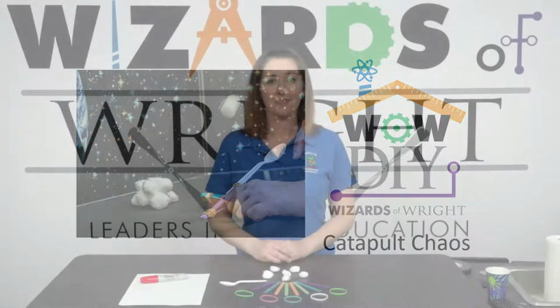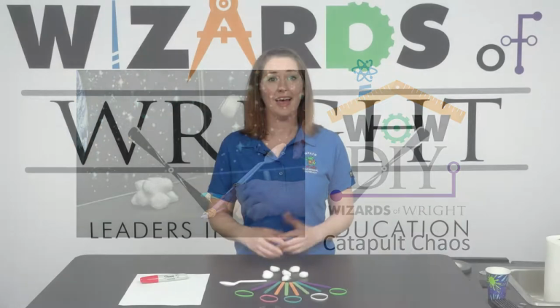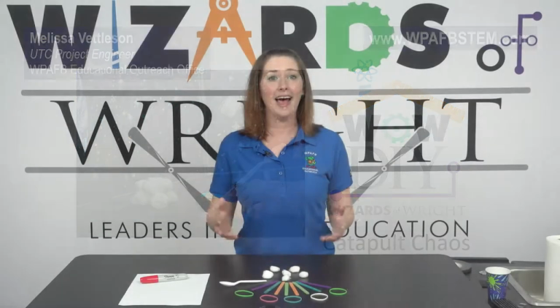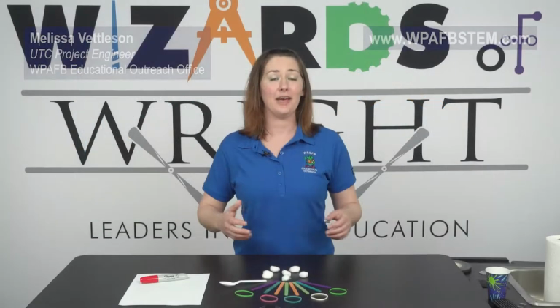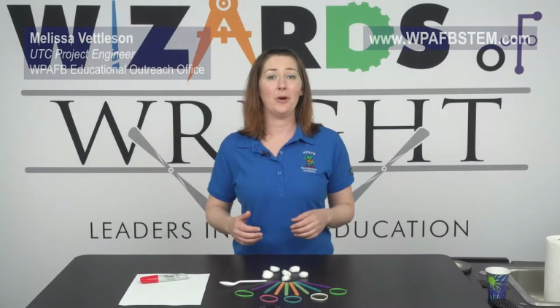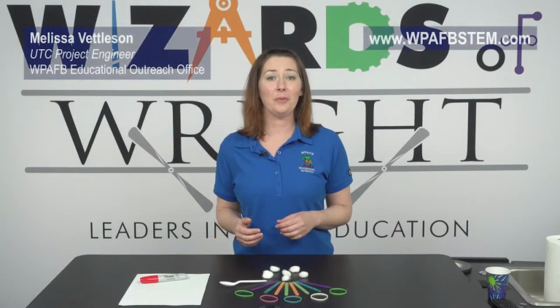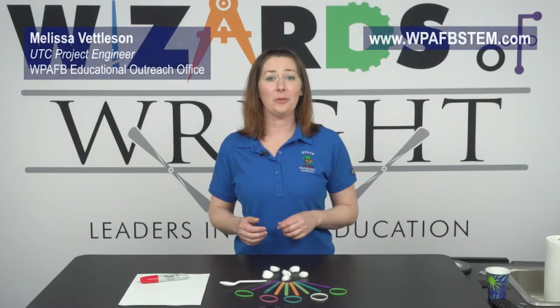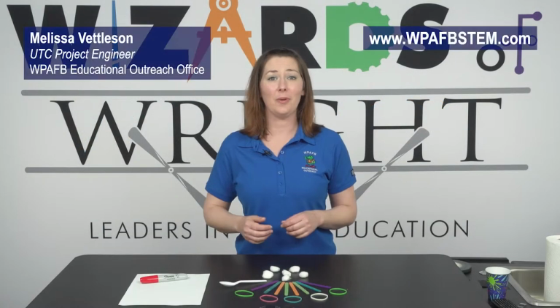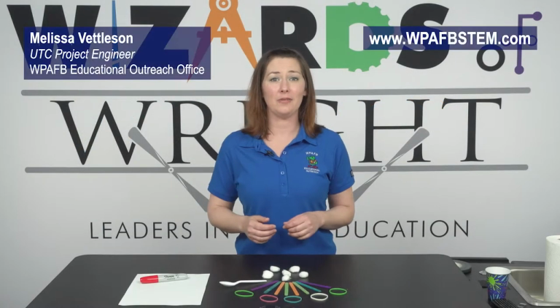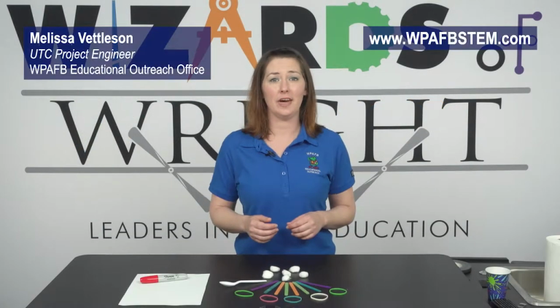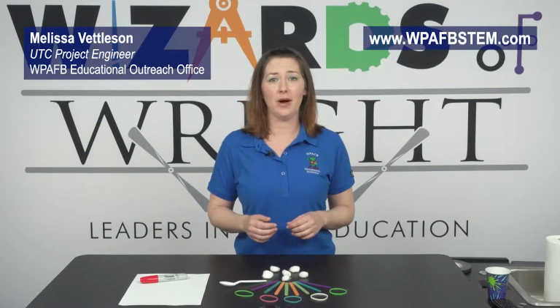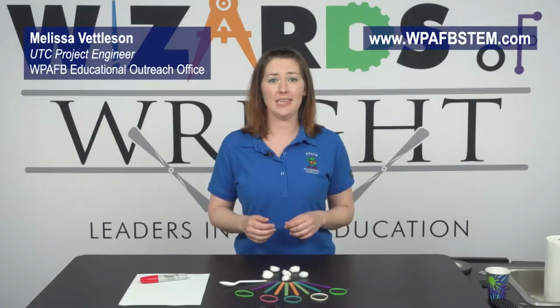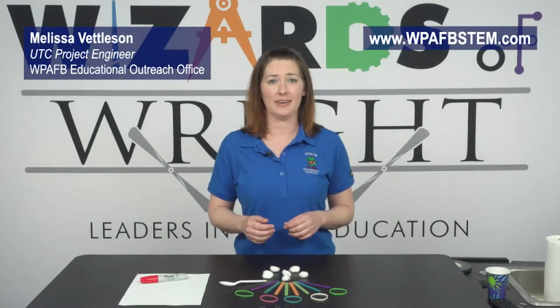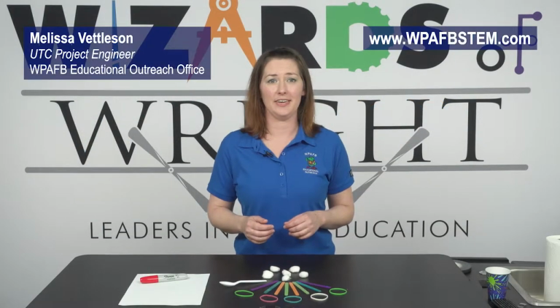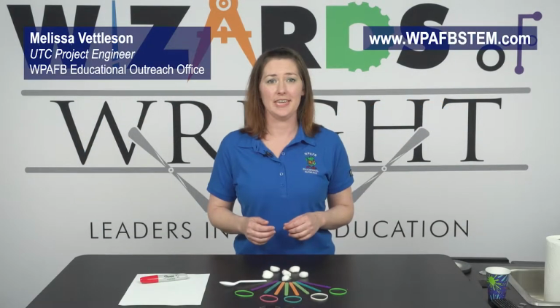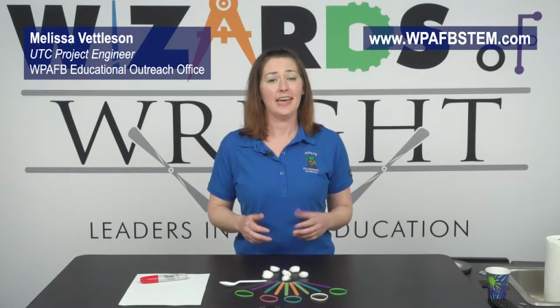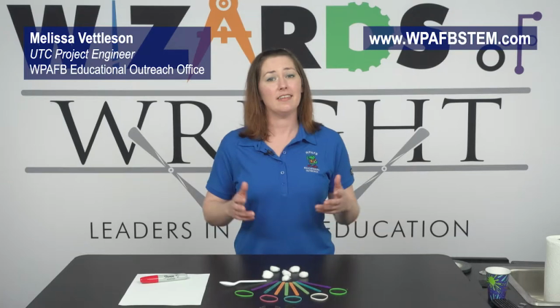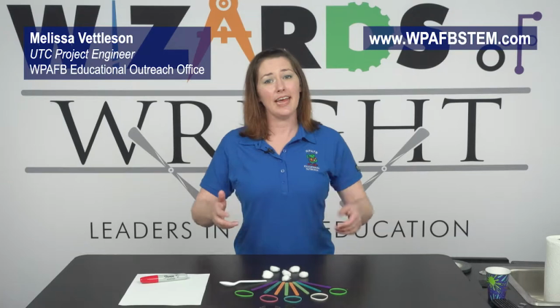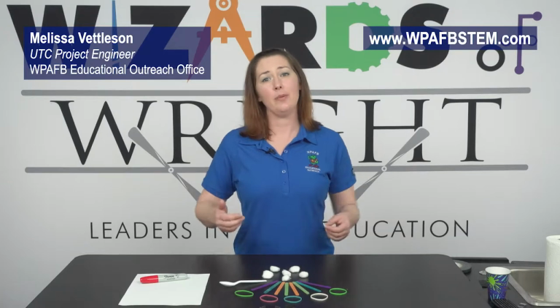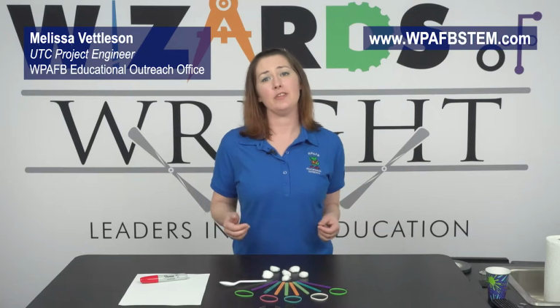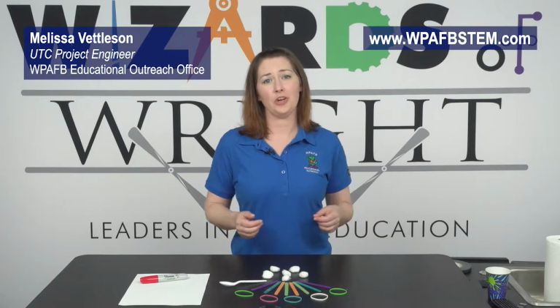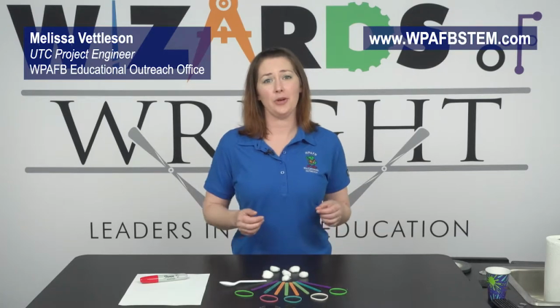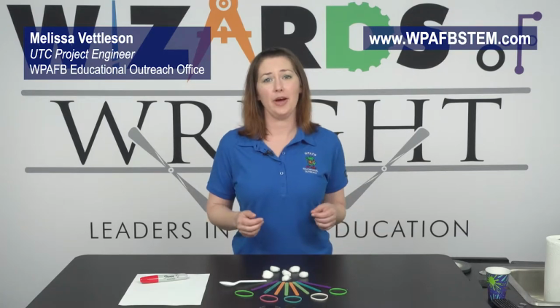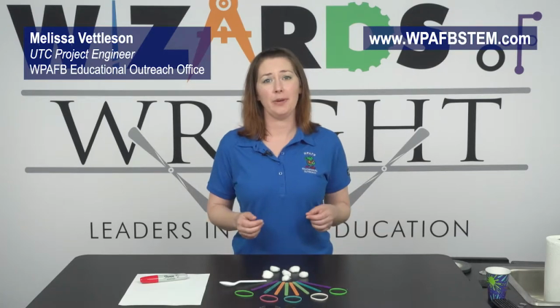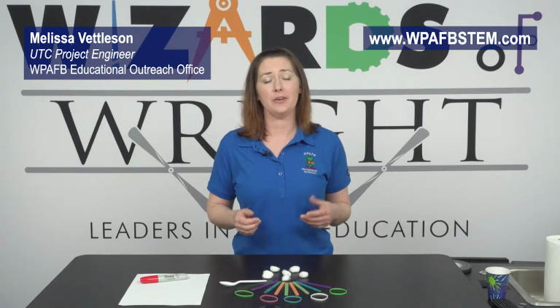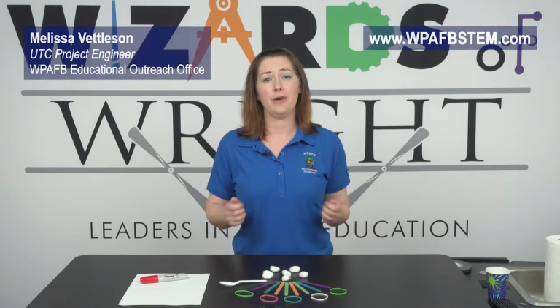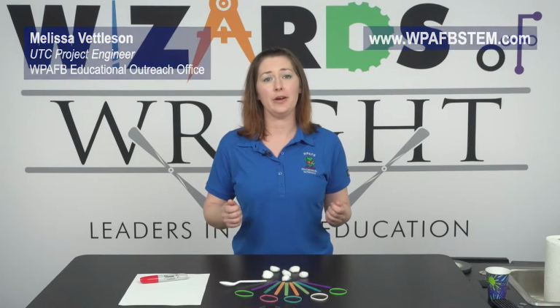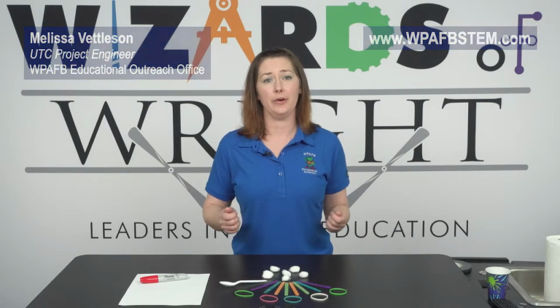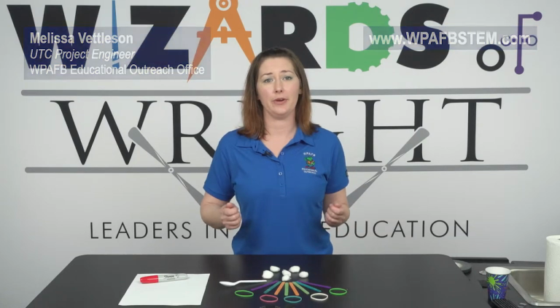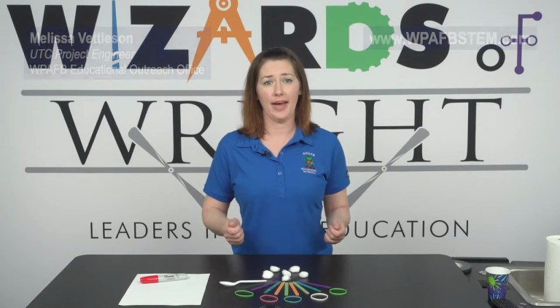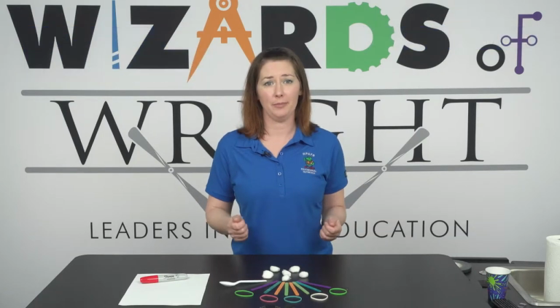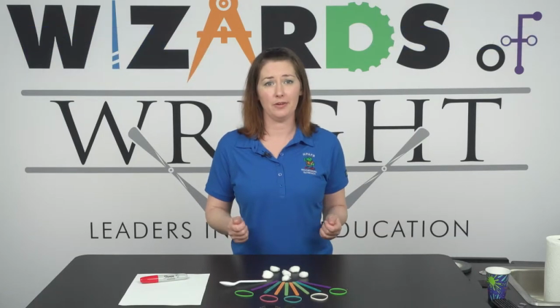Hi, welcome to our WoW DIY series. Today I want to show you how to make your very own catapult.